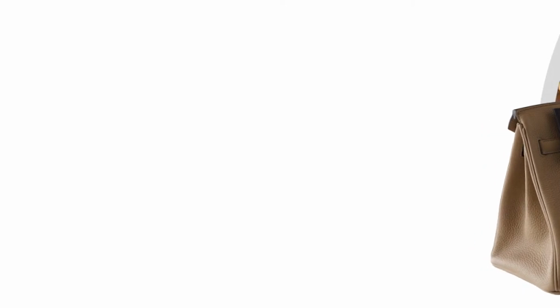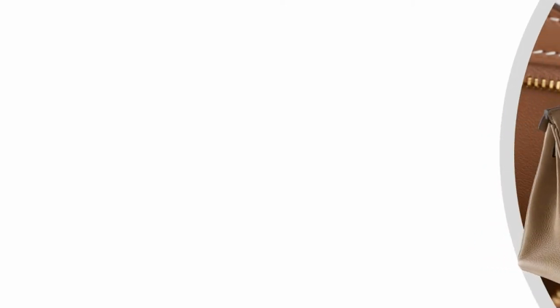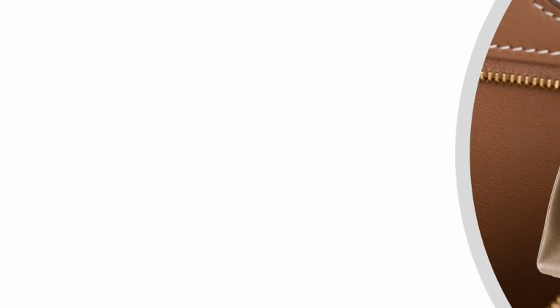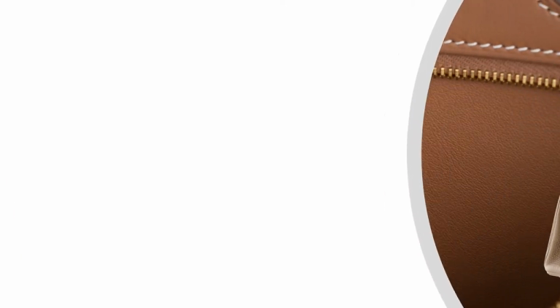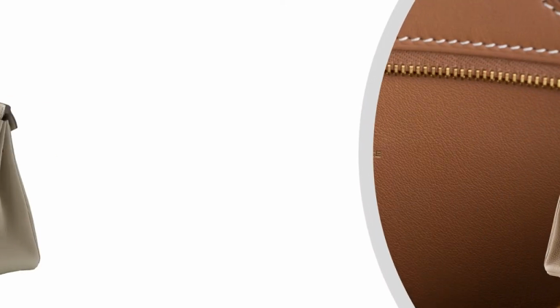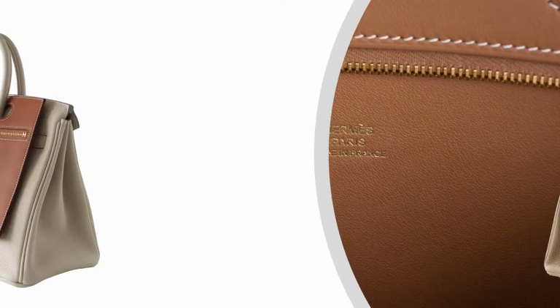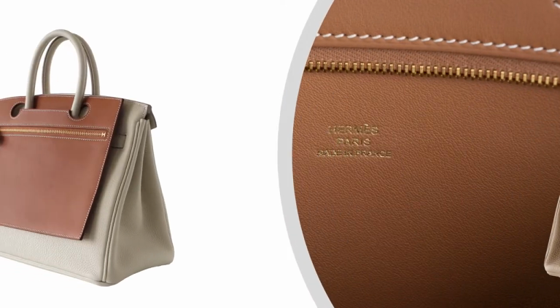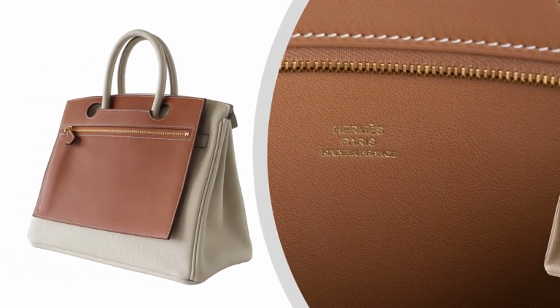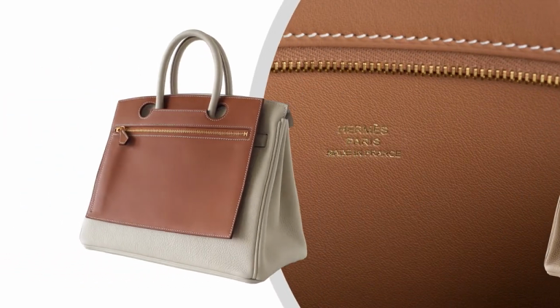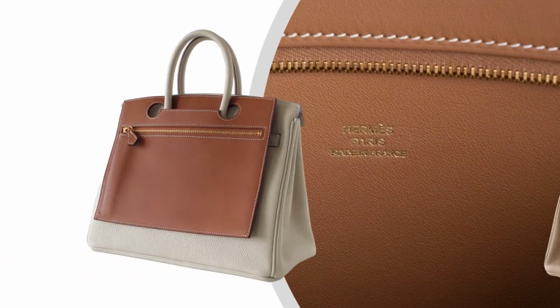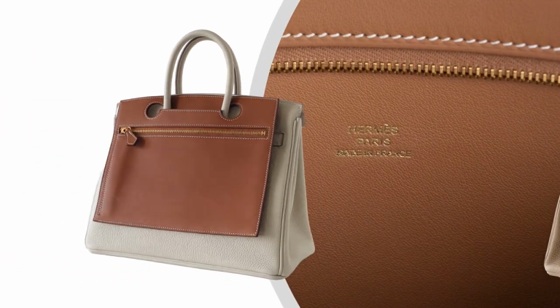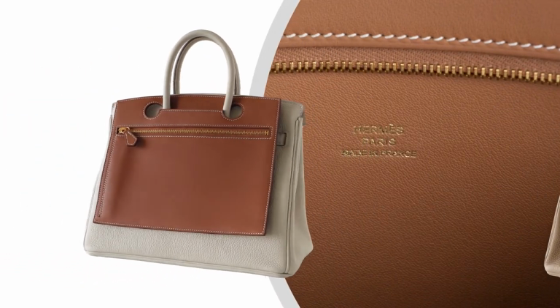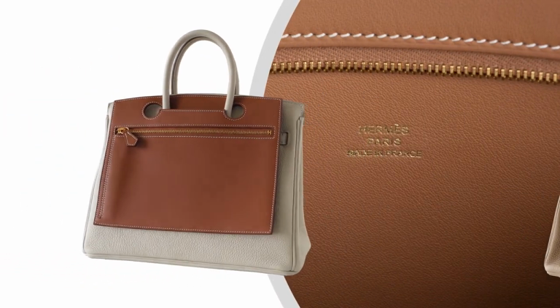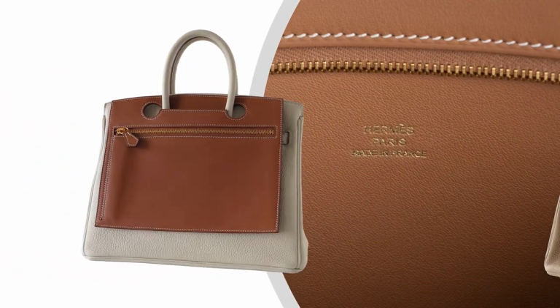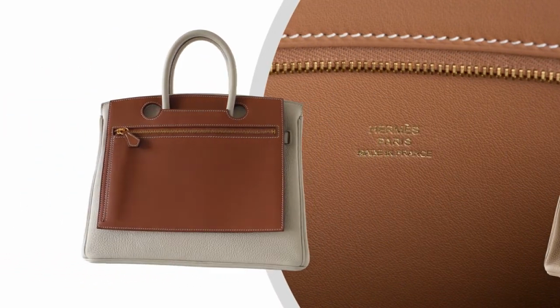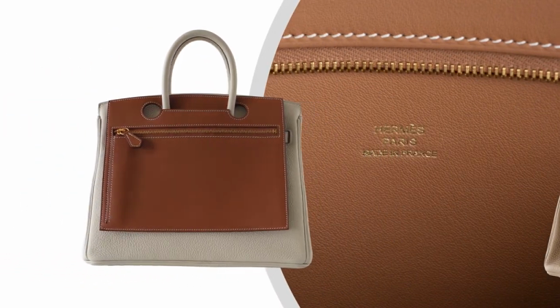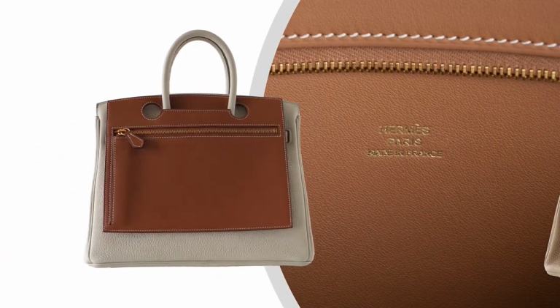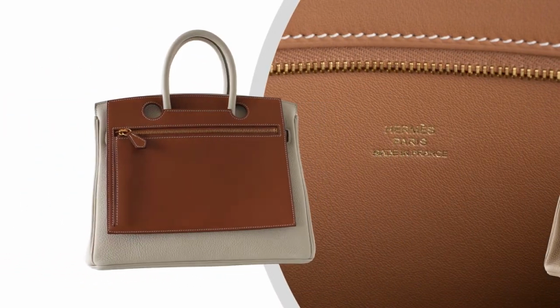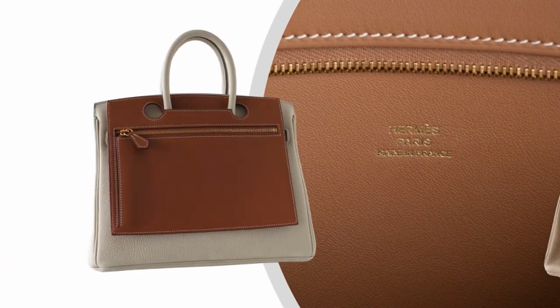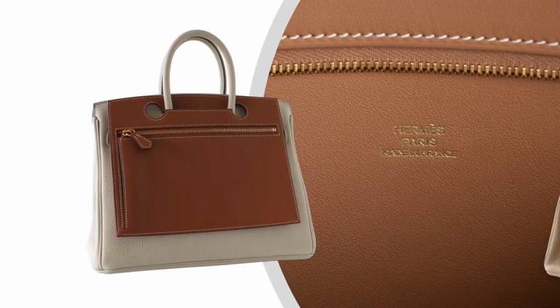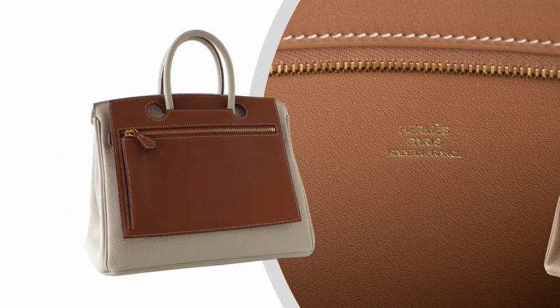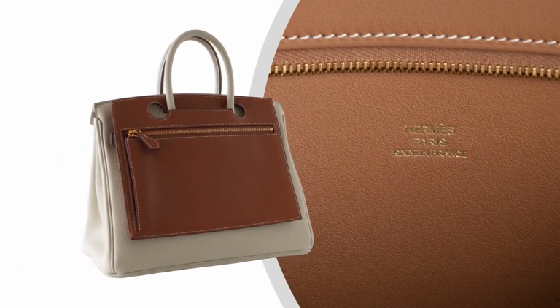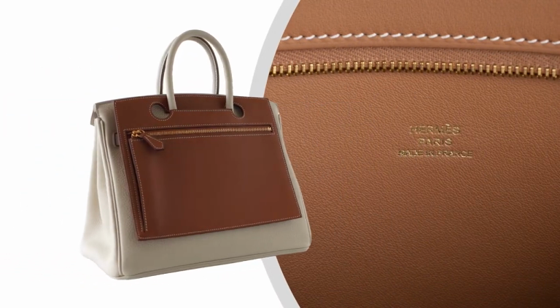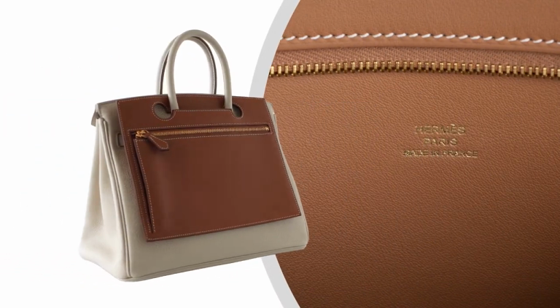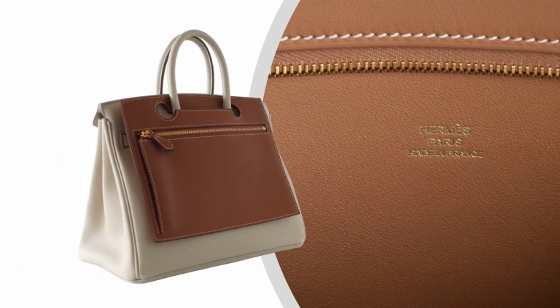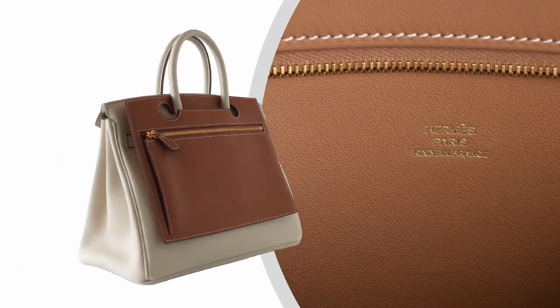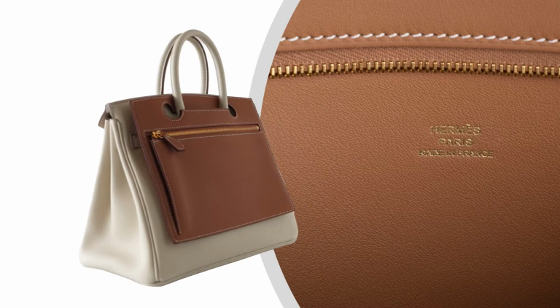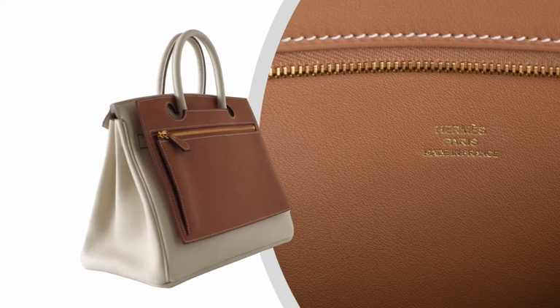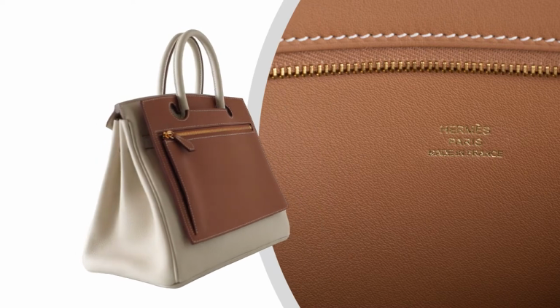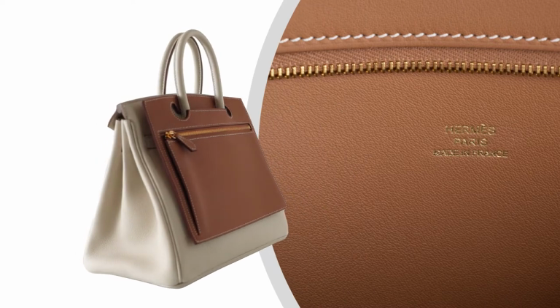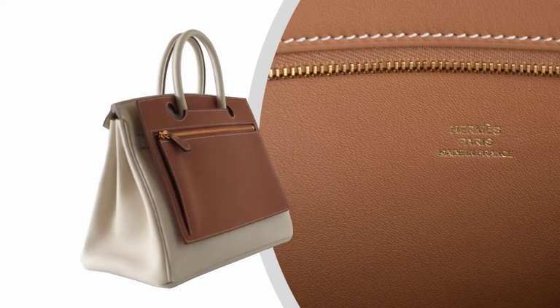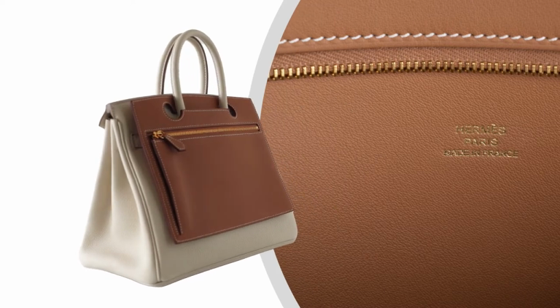It fits the 30cm Birkin bag; however, you can certainly use it on your 25cm Birkin bag as well.